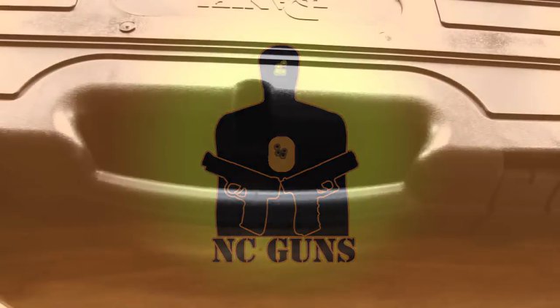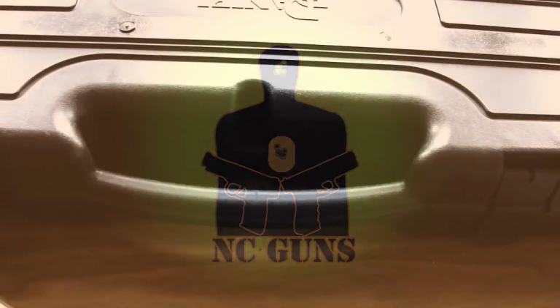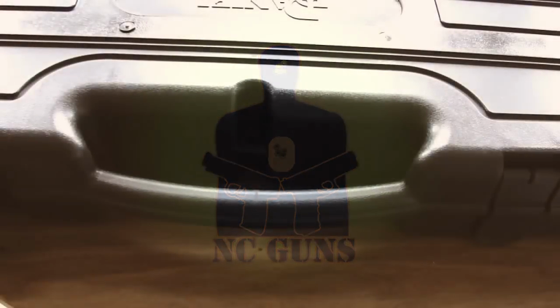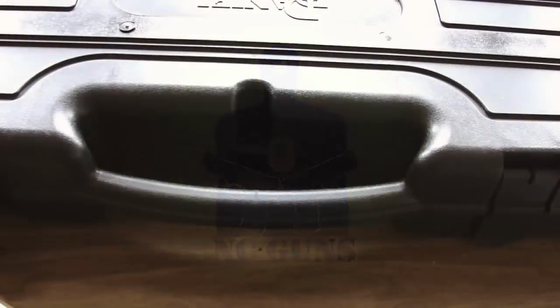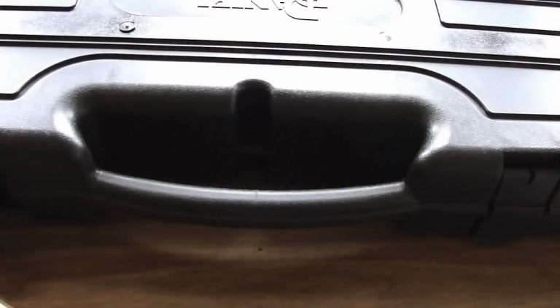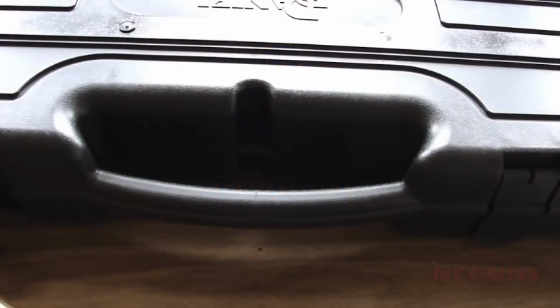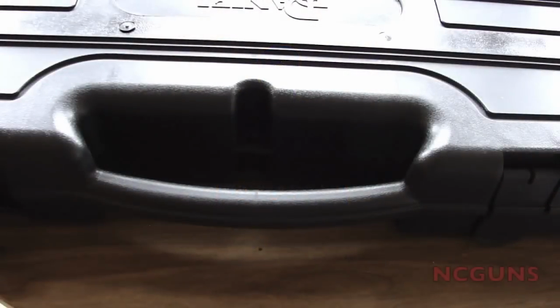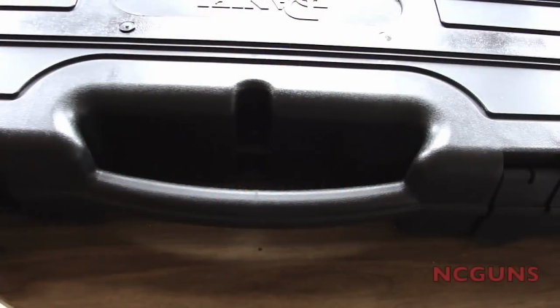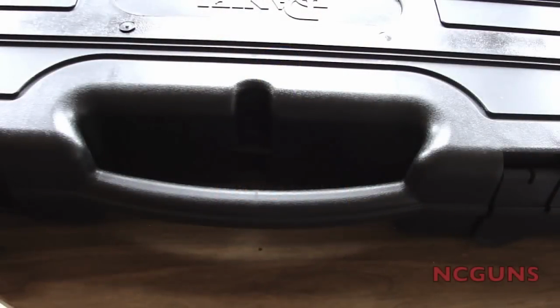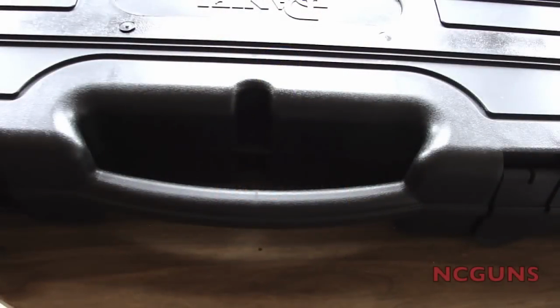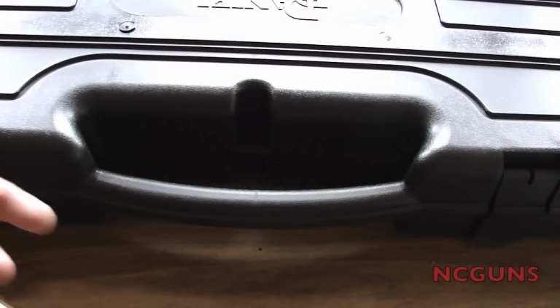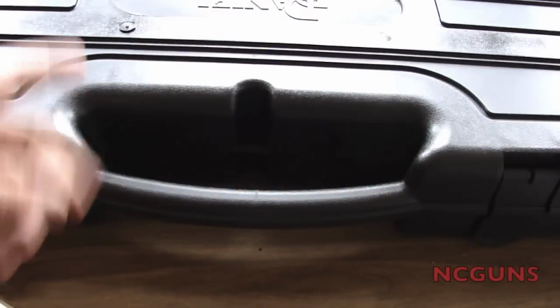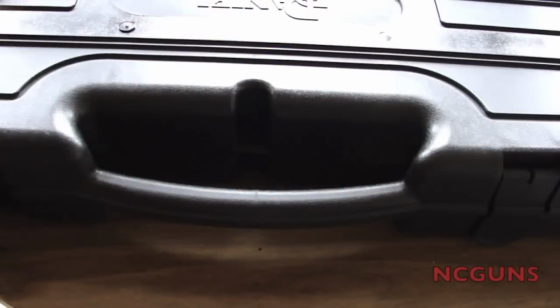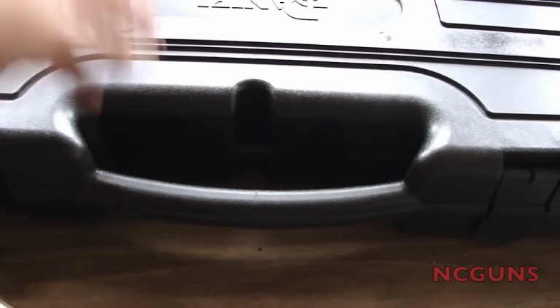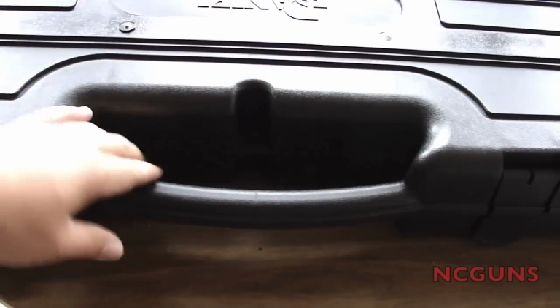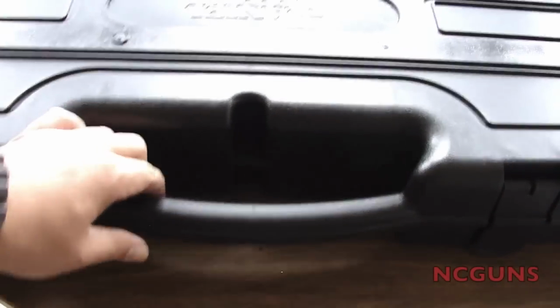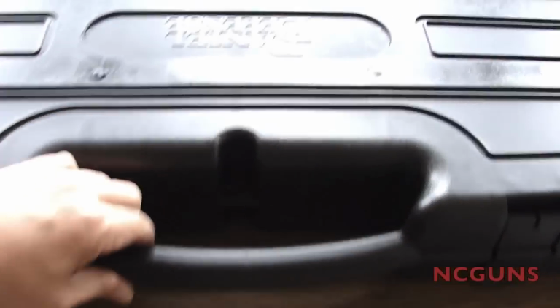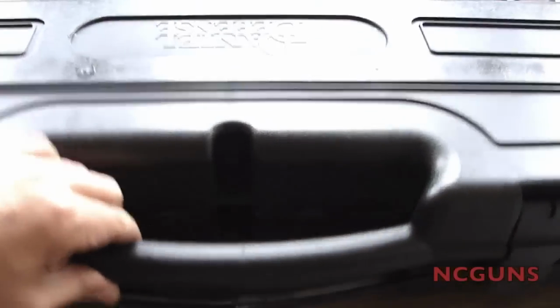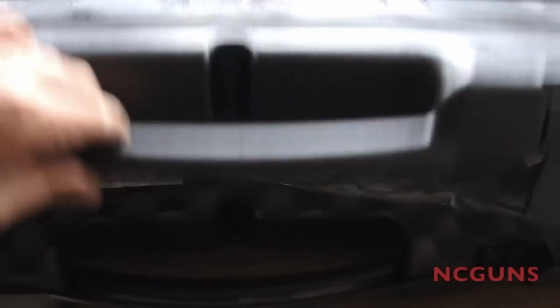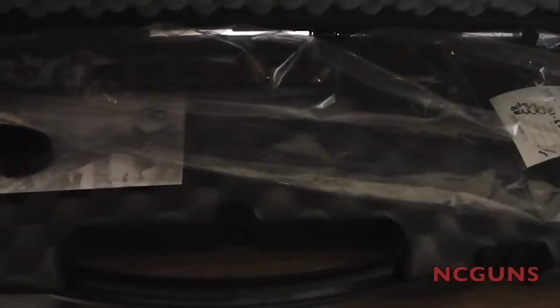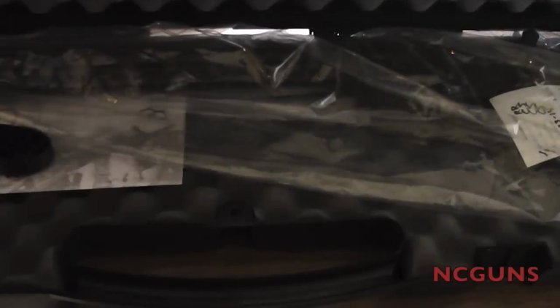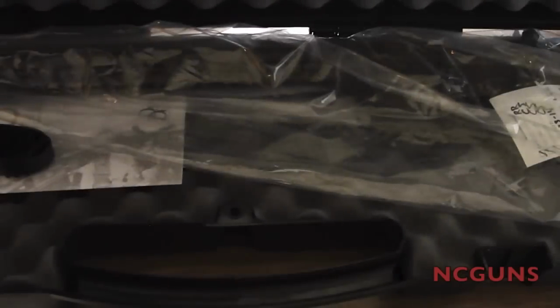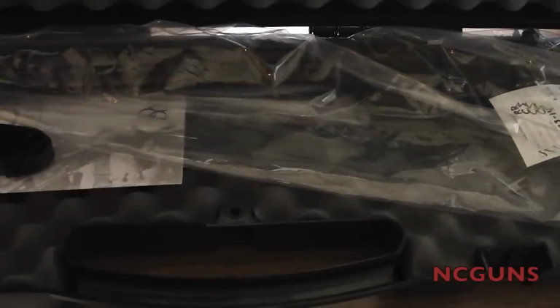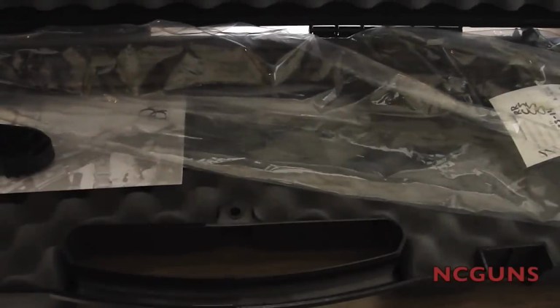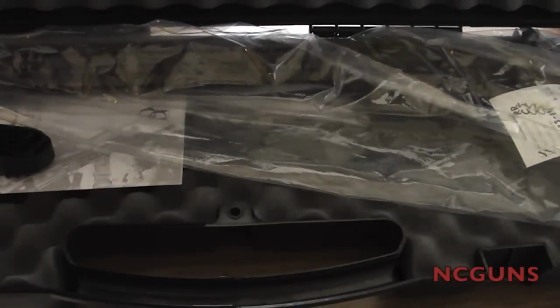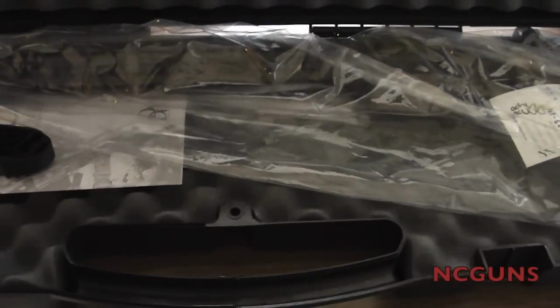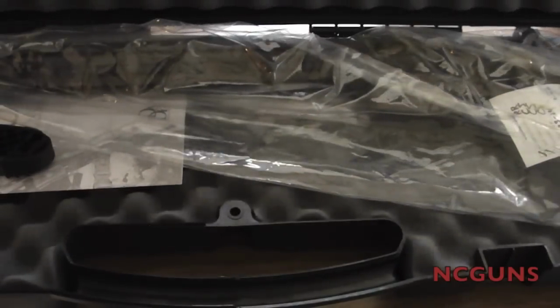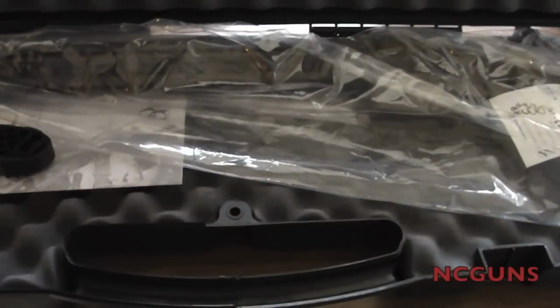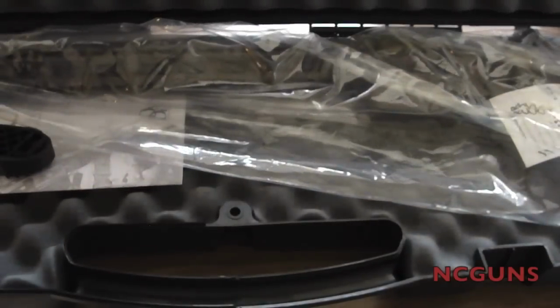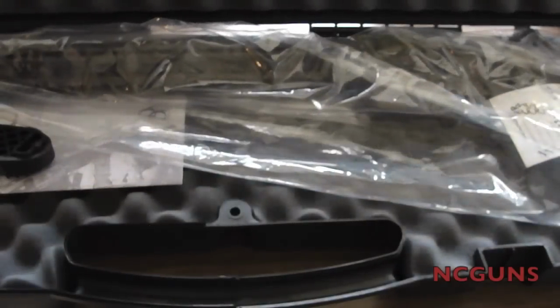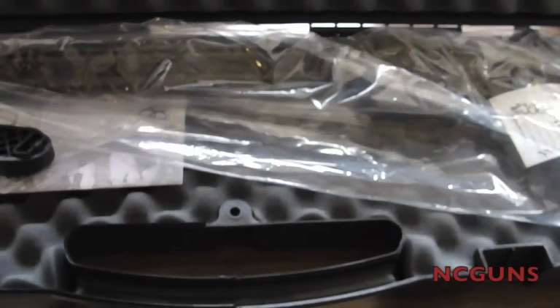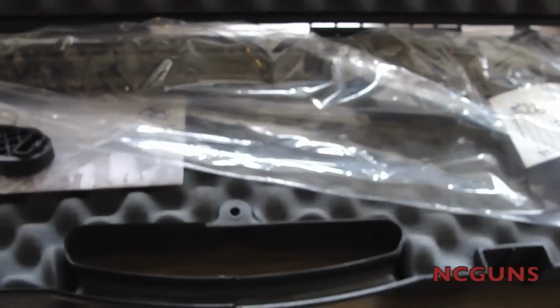This is an unboxing of my new rifle. This is a Daniel Defense rifle, and this is what comes in the box.